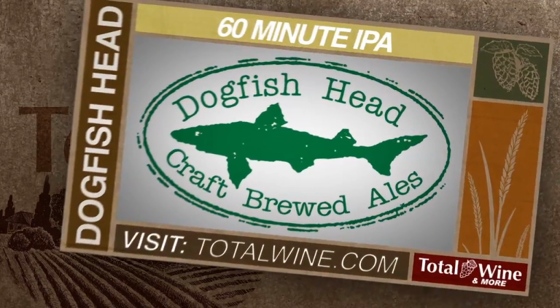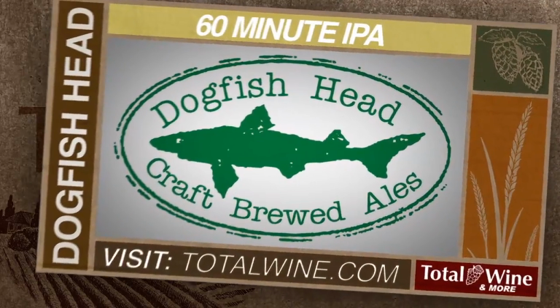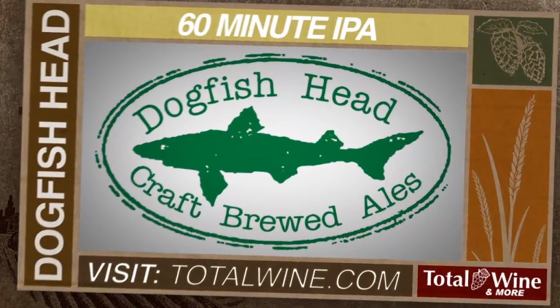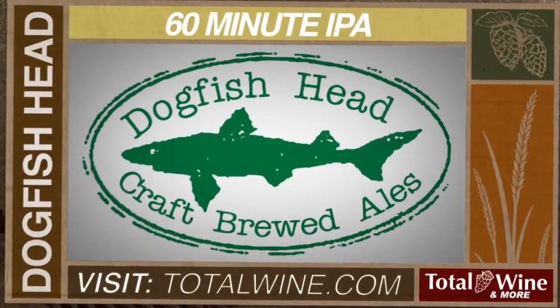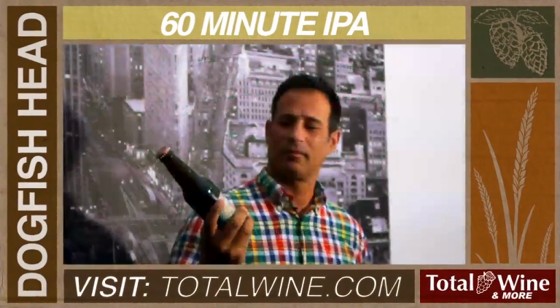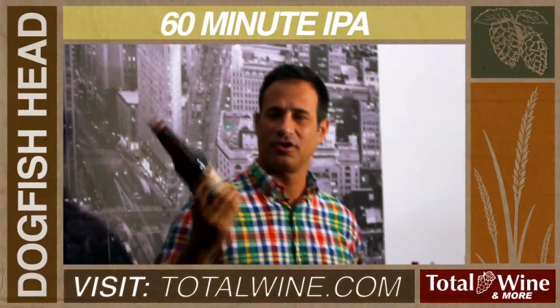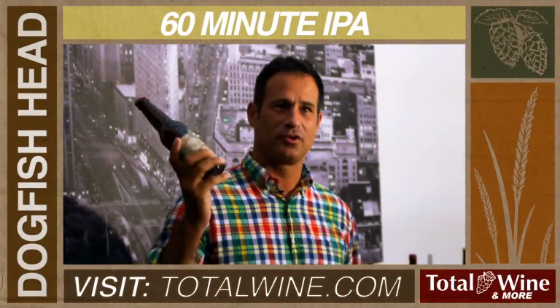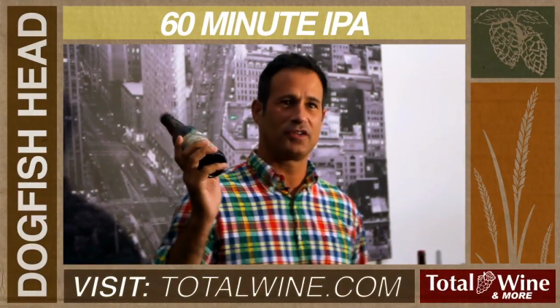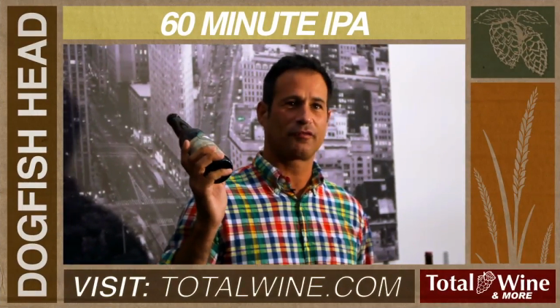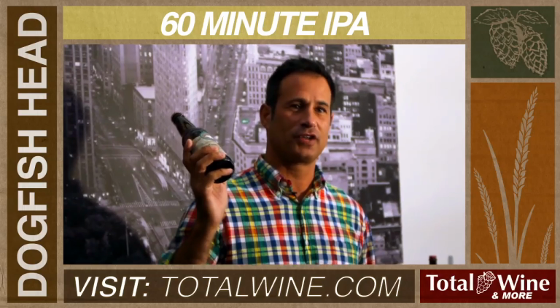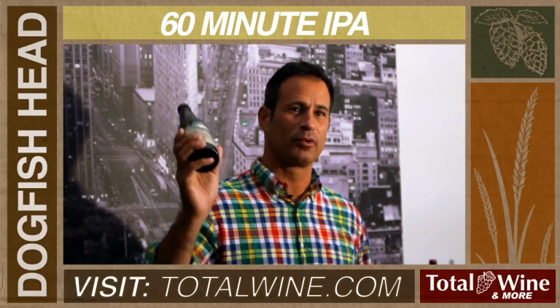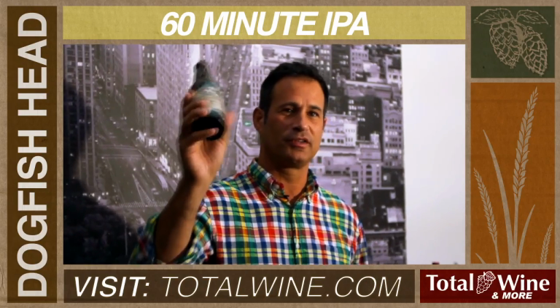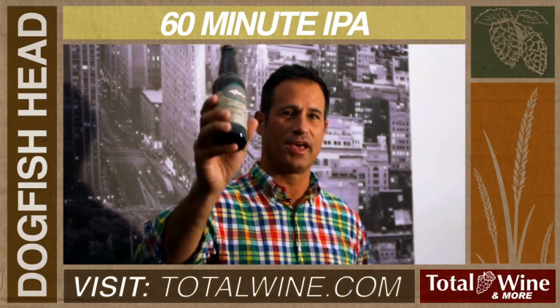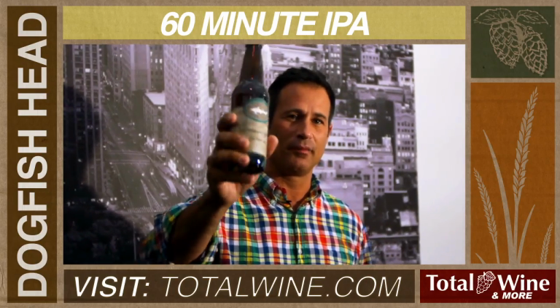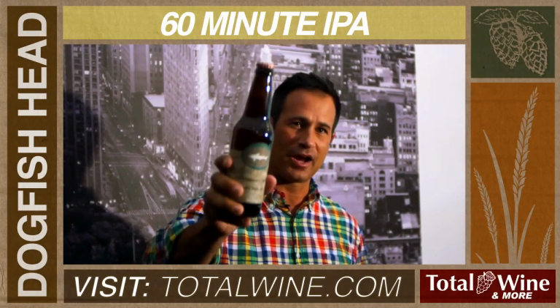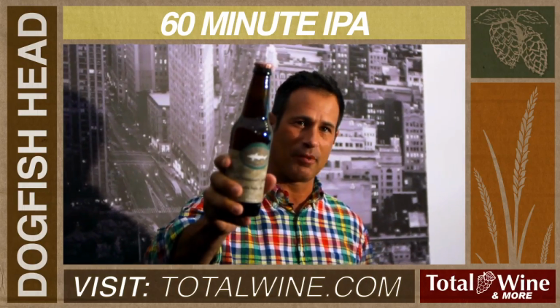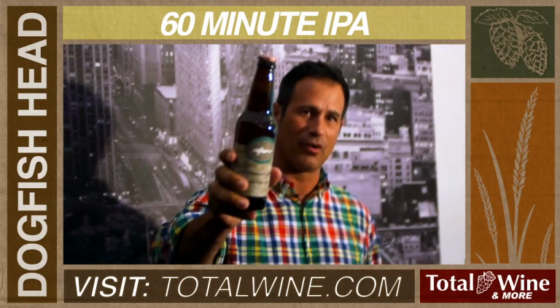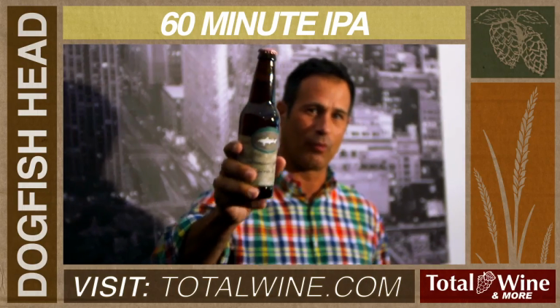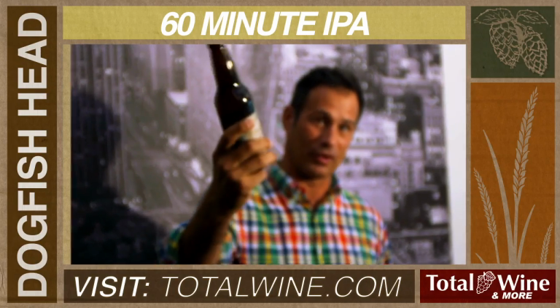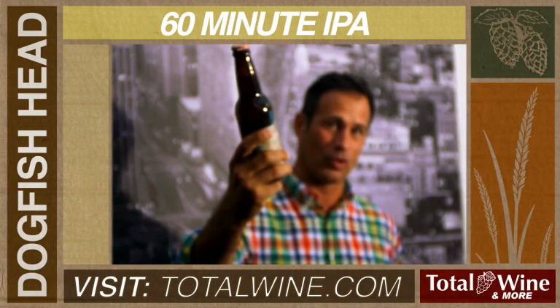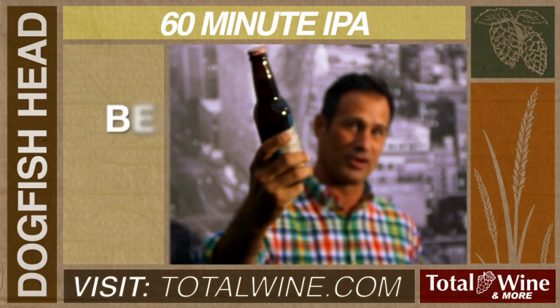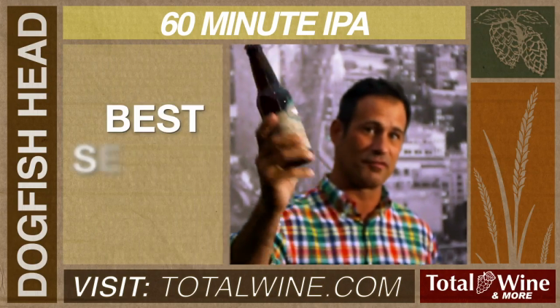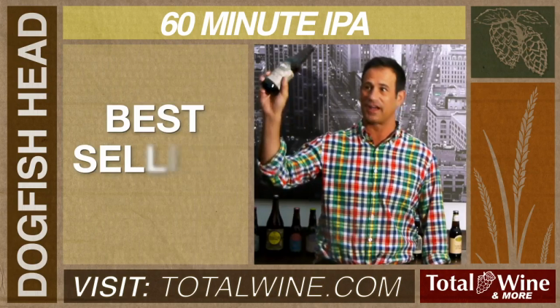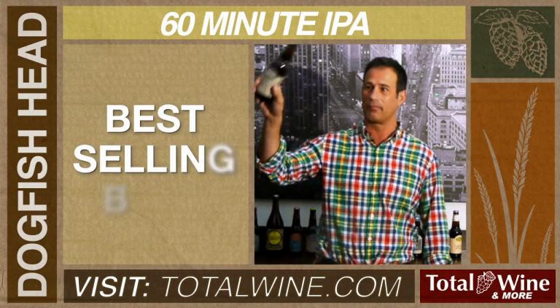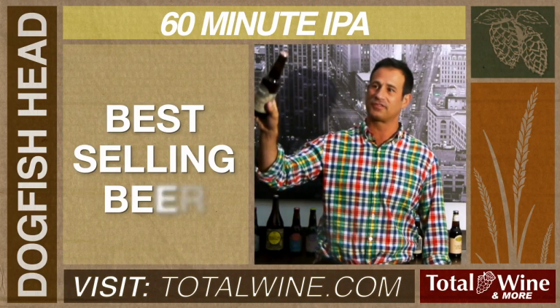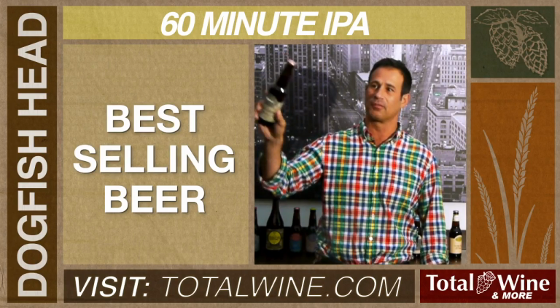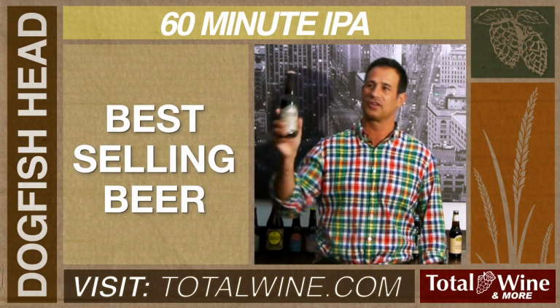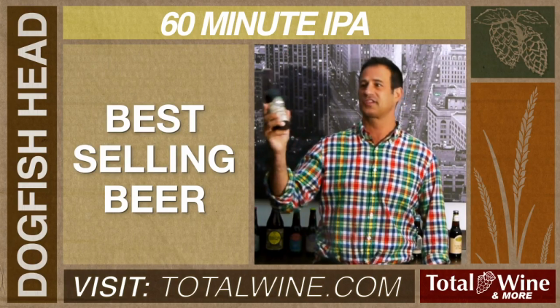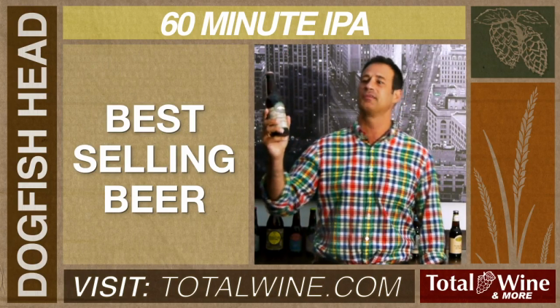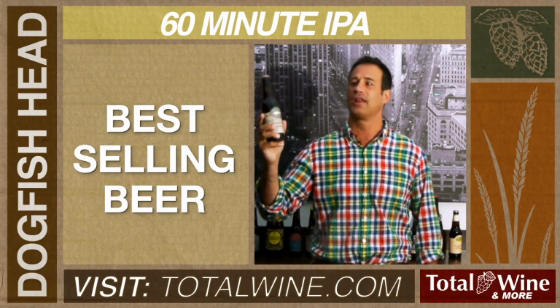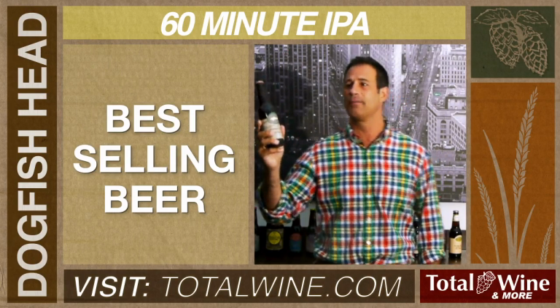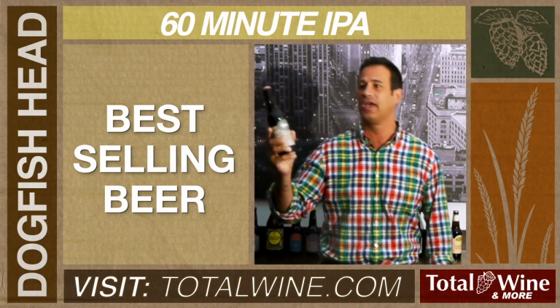Hello, I'm Sam Calagione from Dogfish Head Brewery. Today I'm talking about one of our core beers — in fact our best-selling beer — 60 Minute IPA.